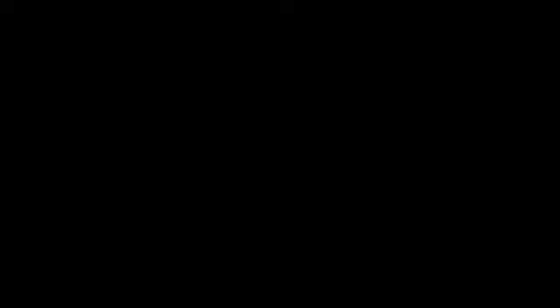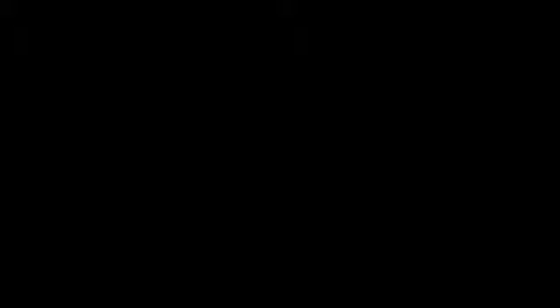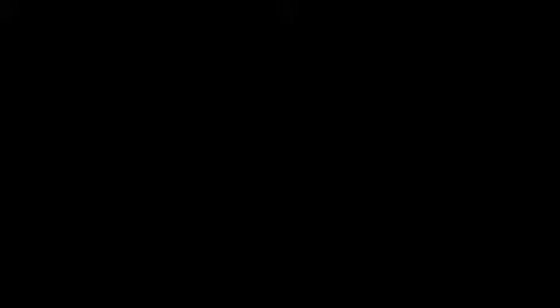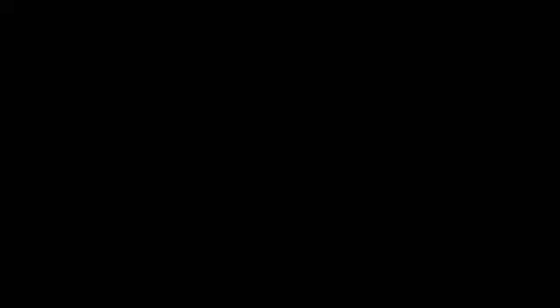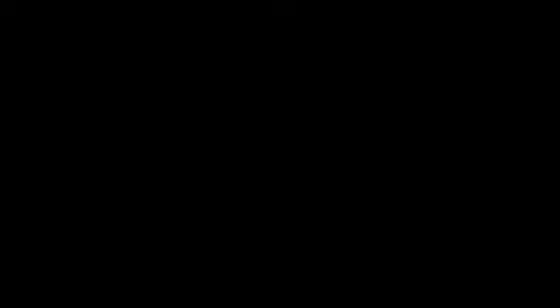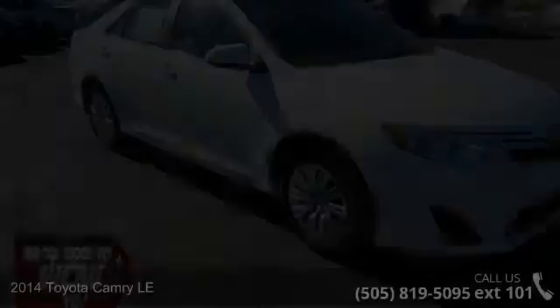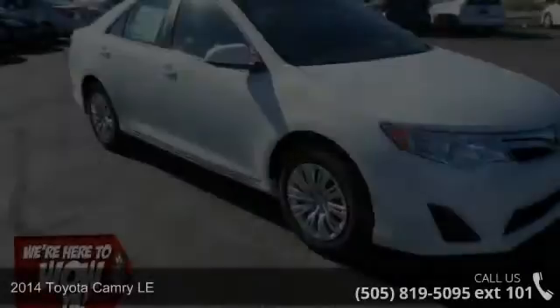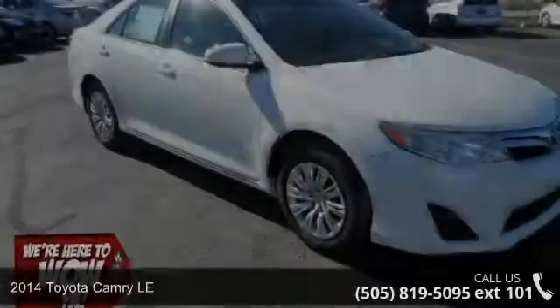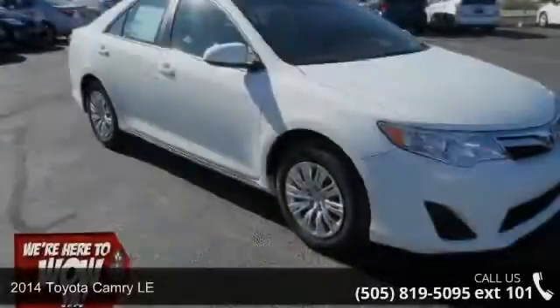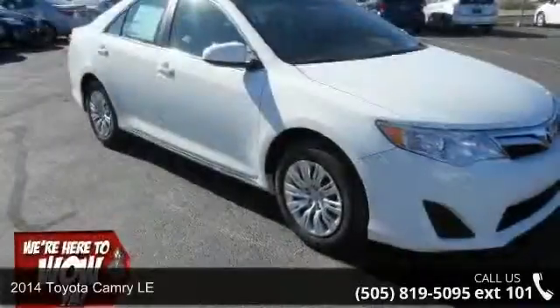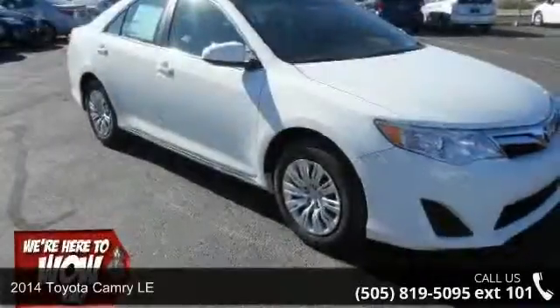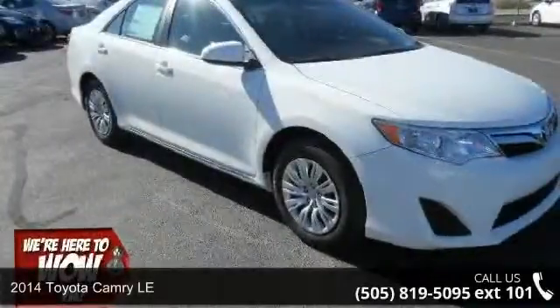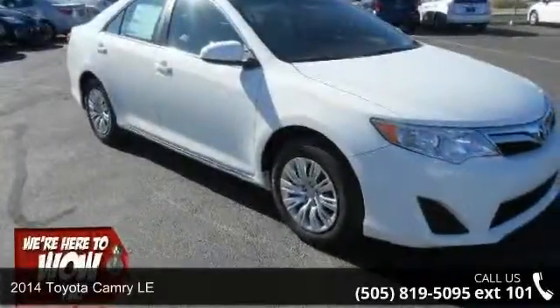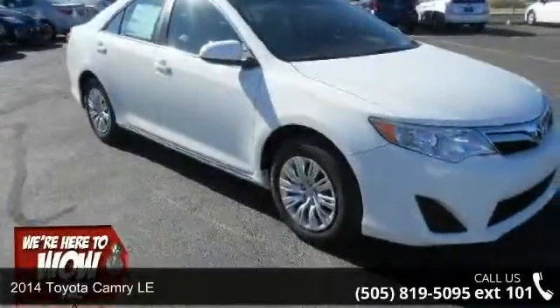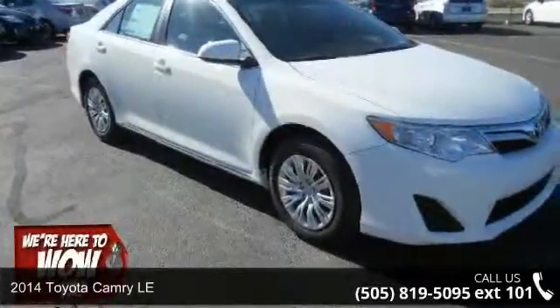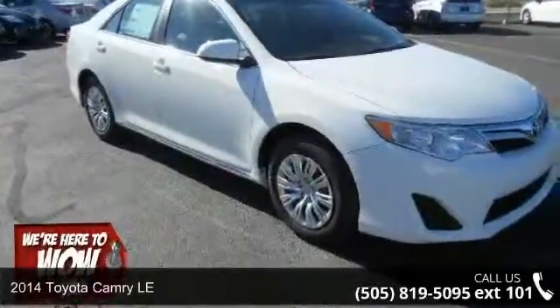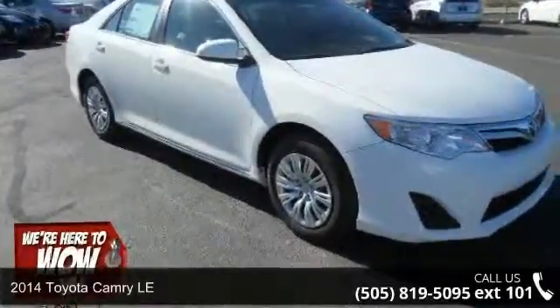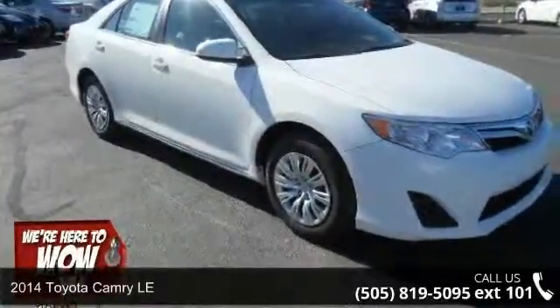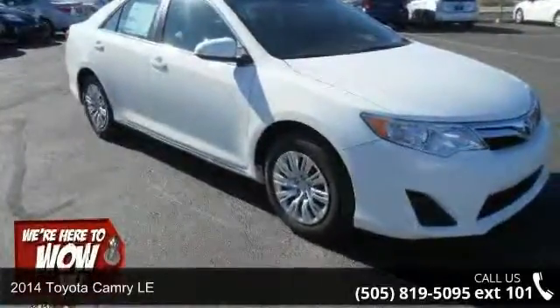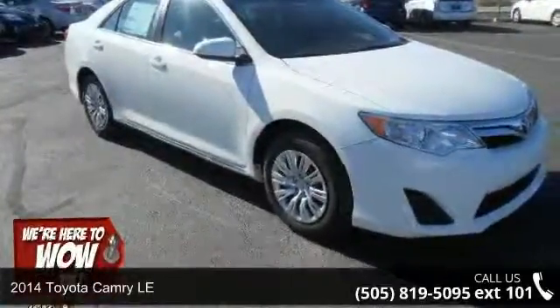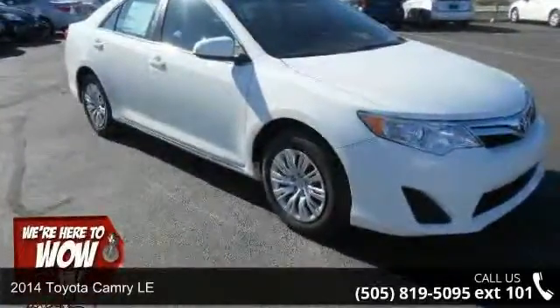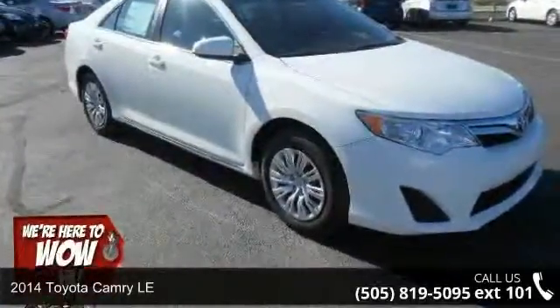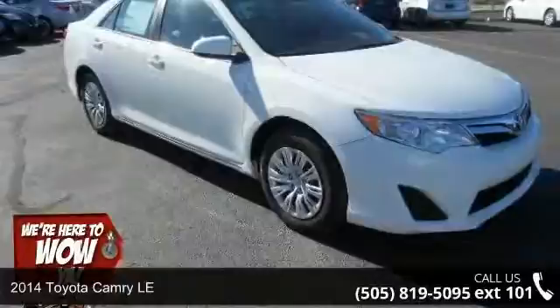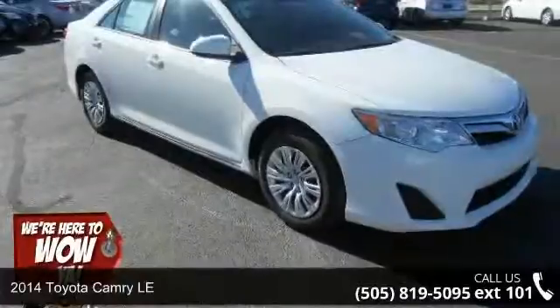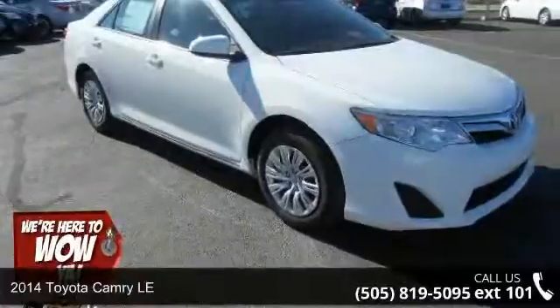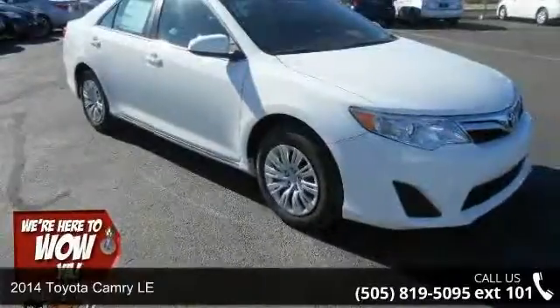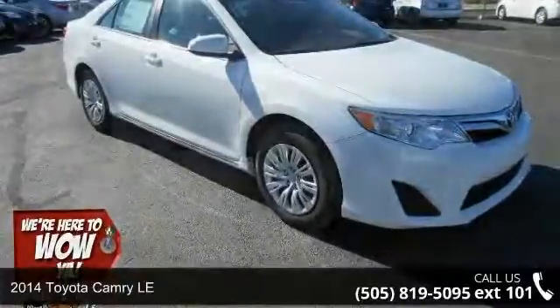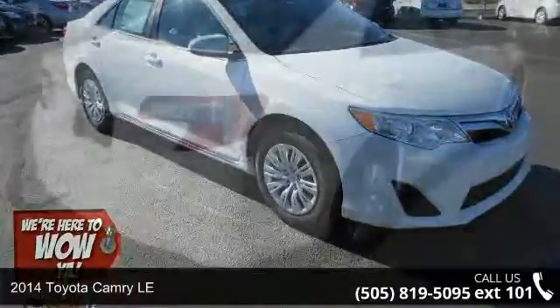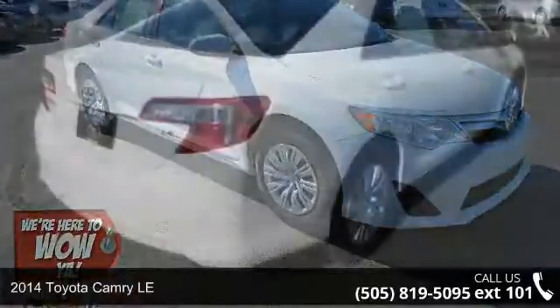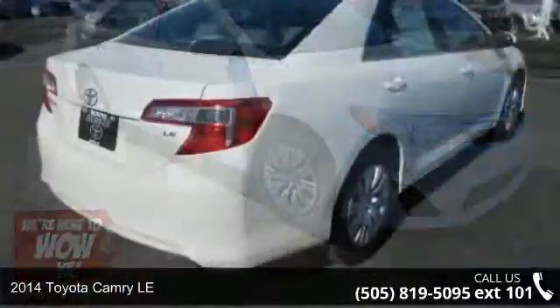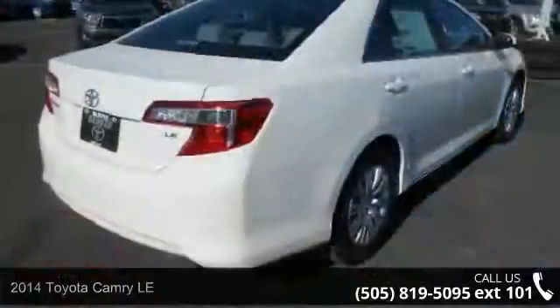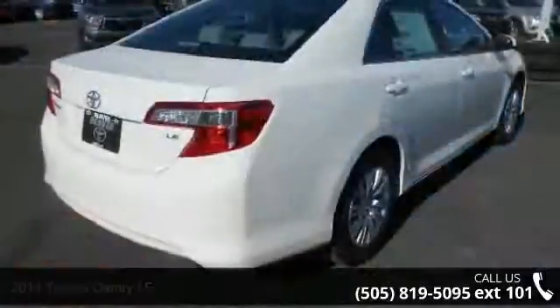Presenting the 2014 Toyota Camry LE. If you are looking for an automobile with great features, look no further.